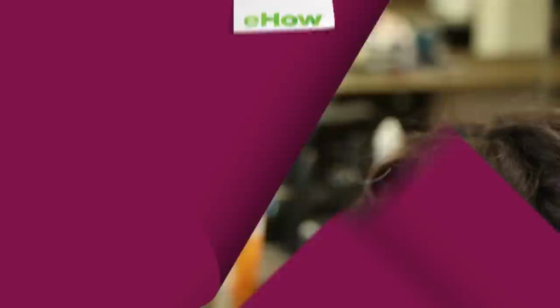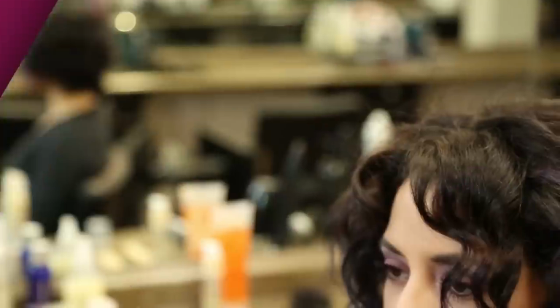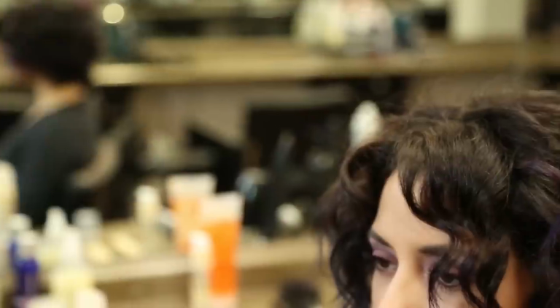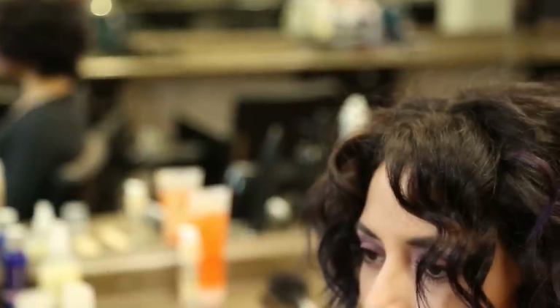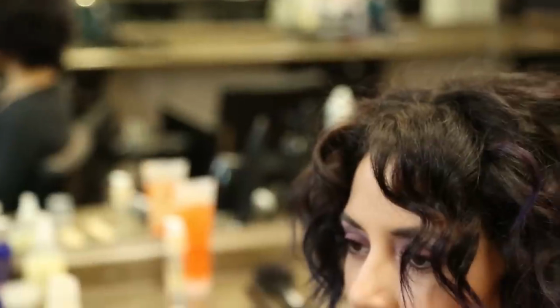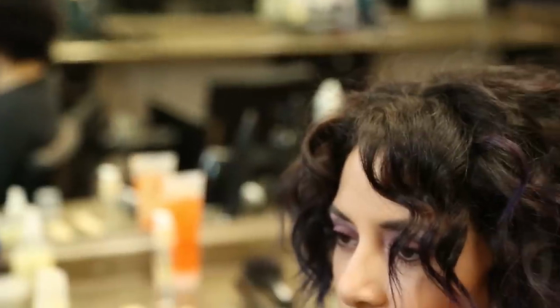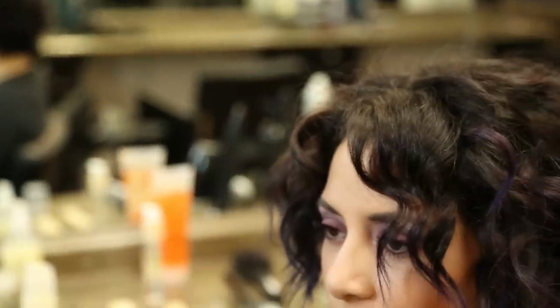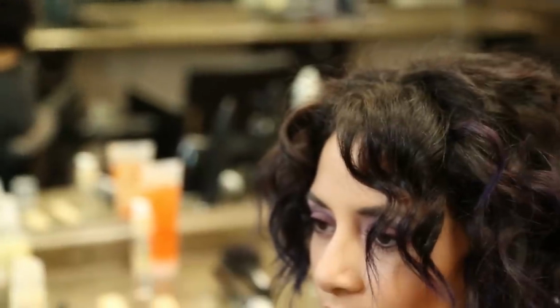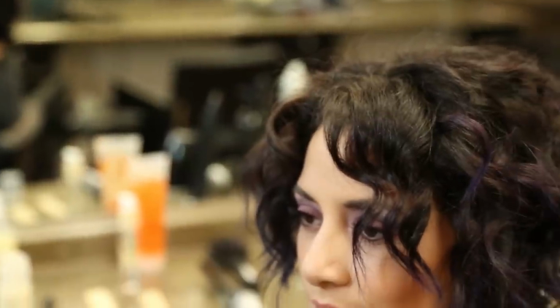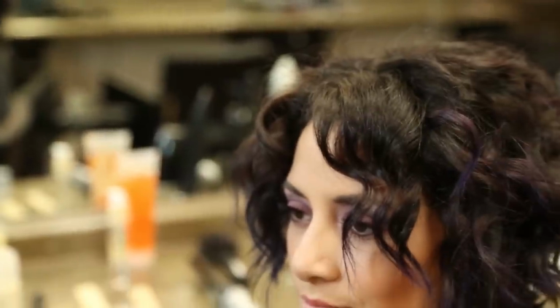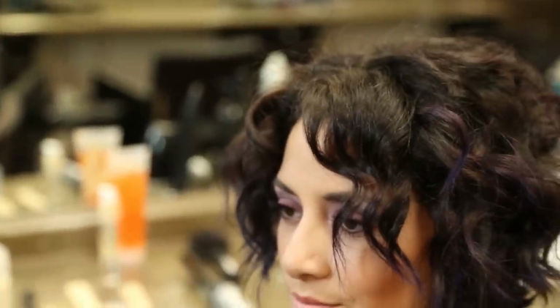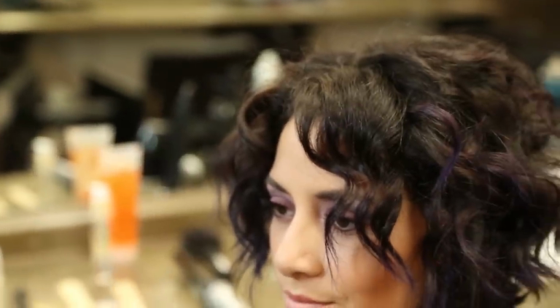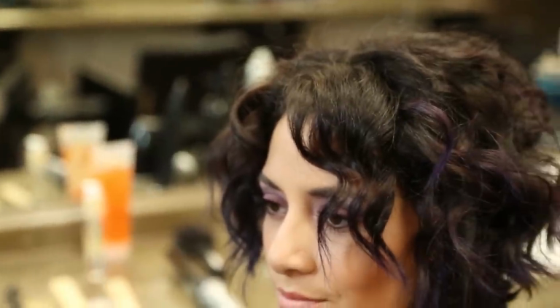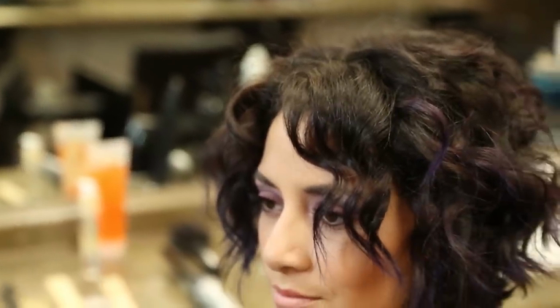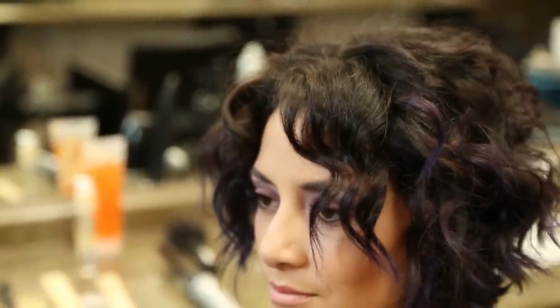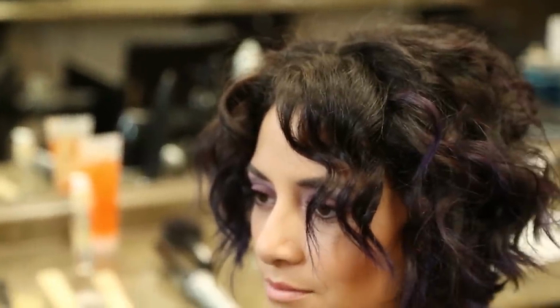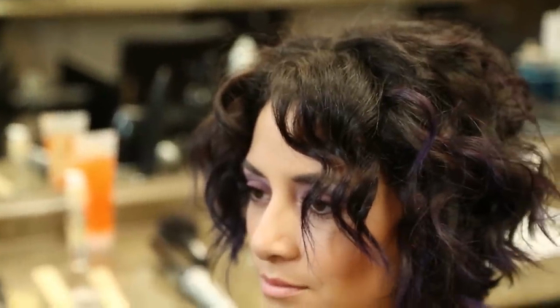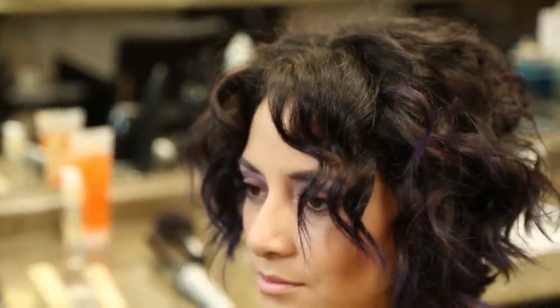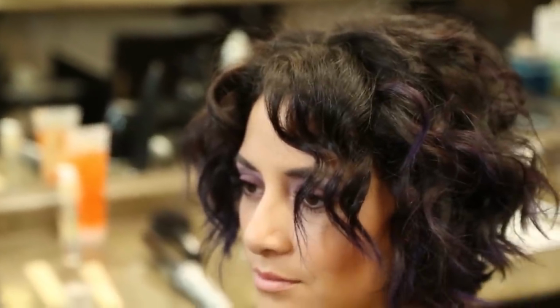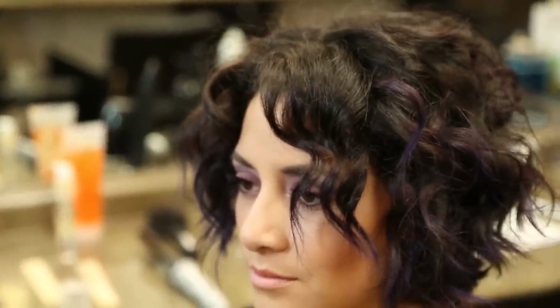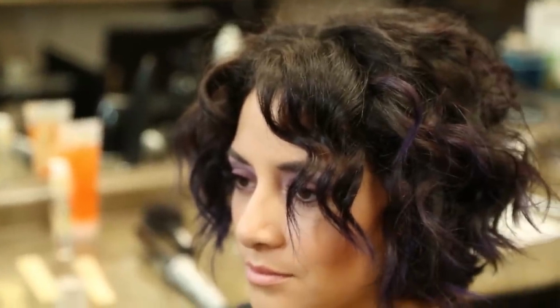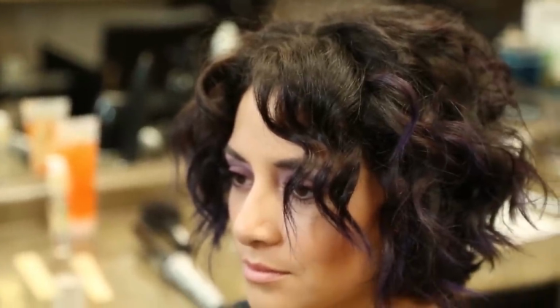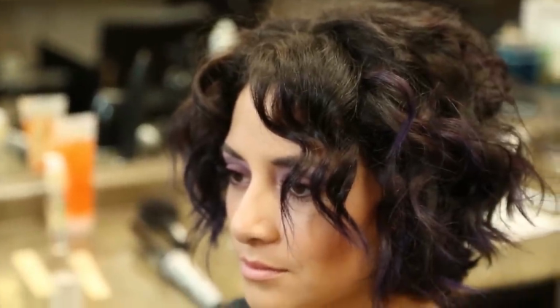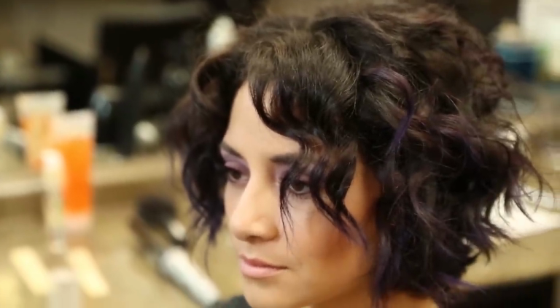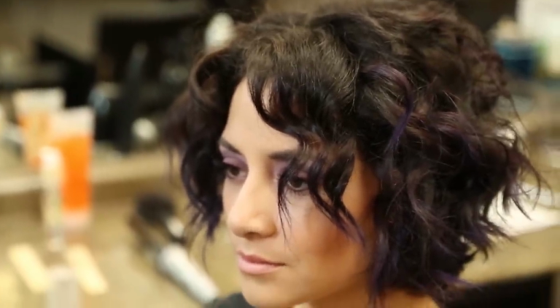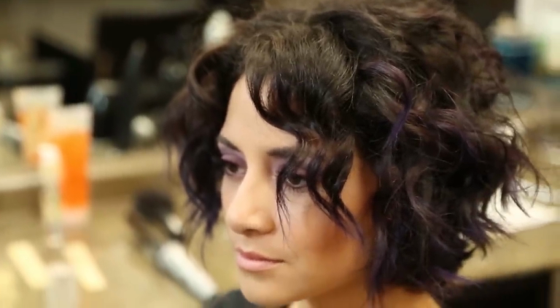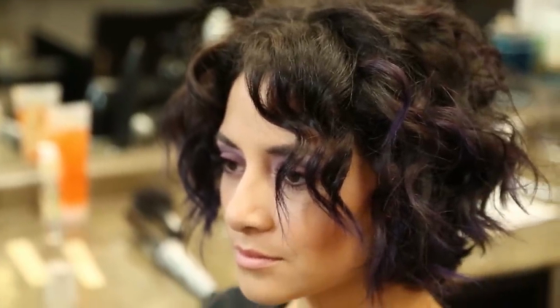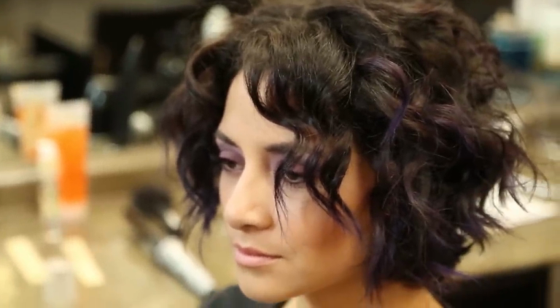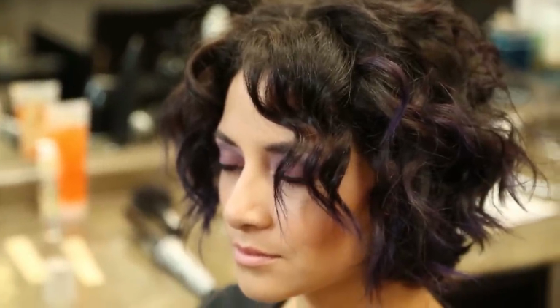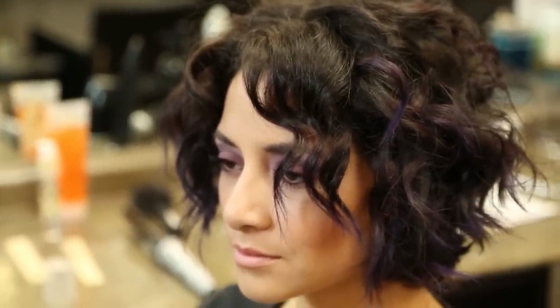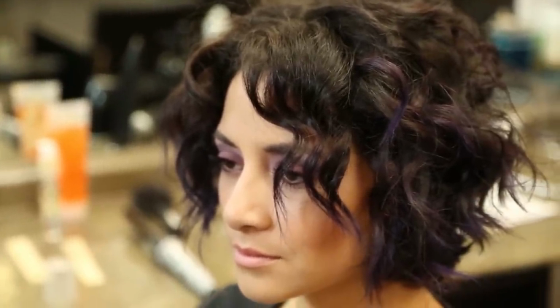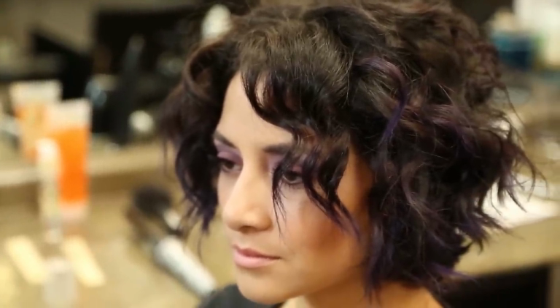I'm Alan Edwards at Dakara Salon. Does an A-line bob go well with curly hair?